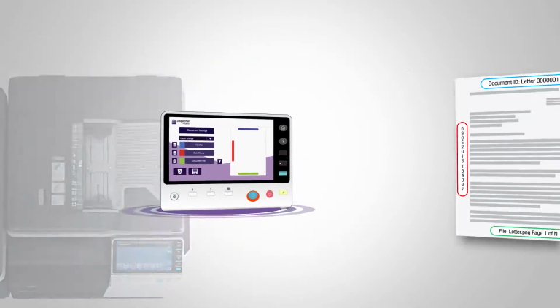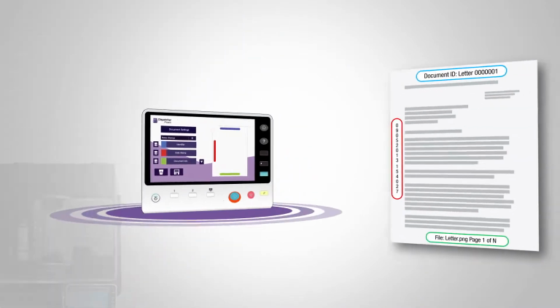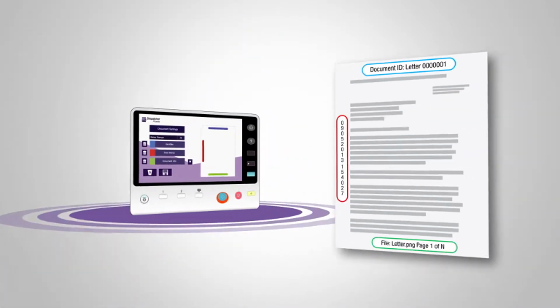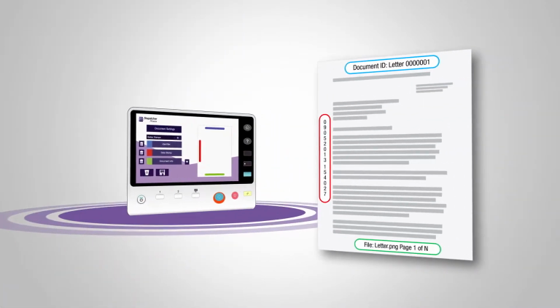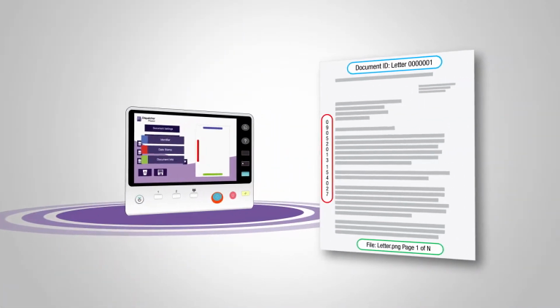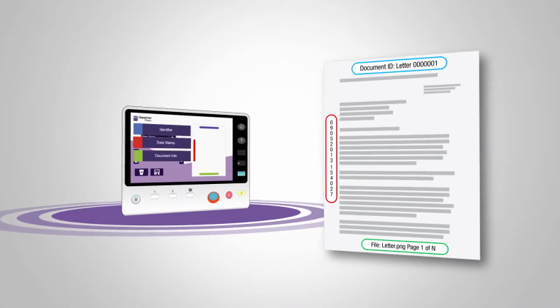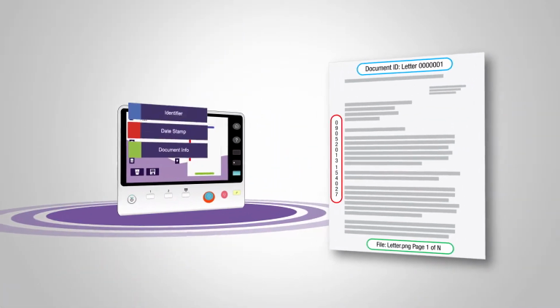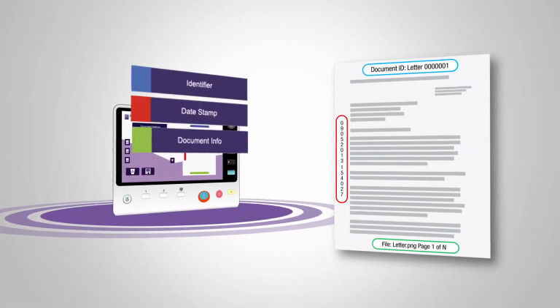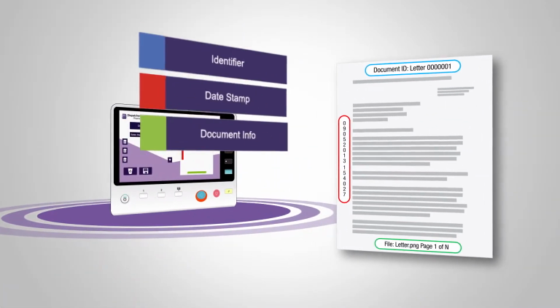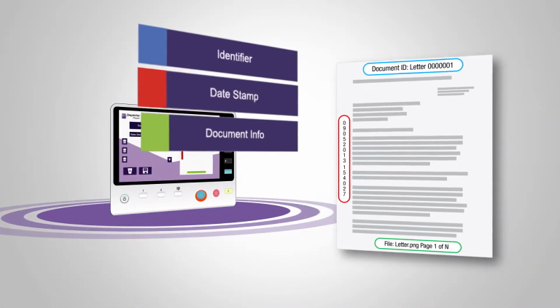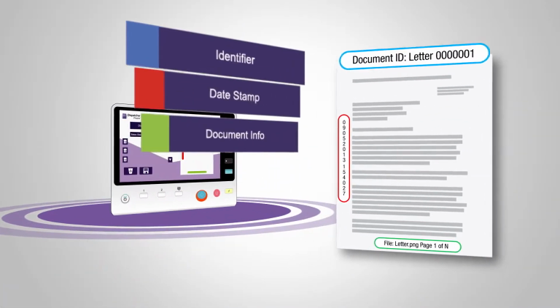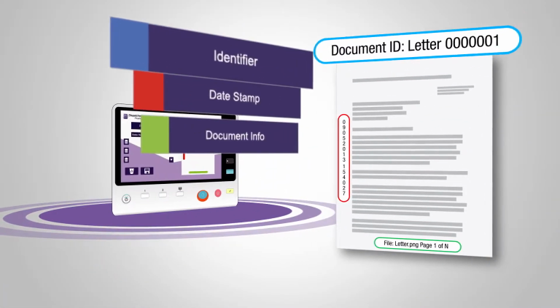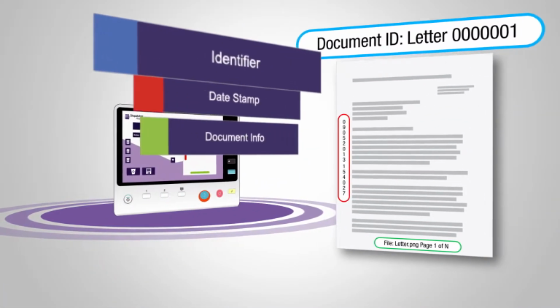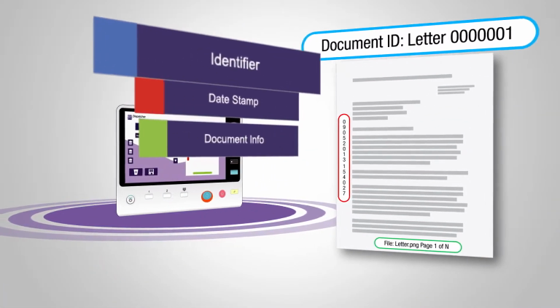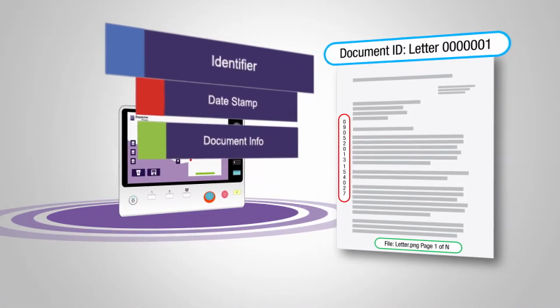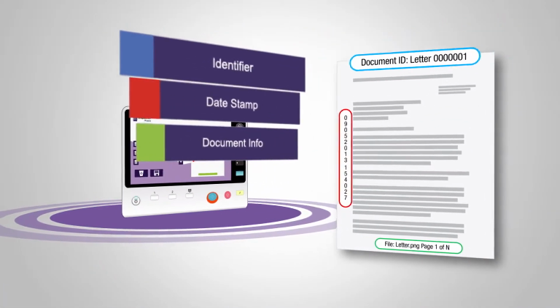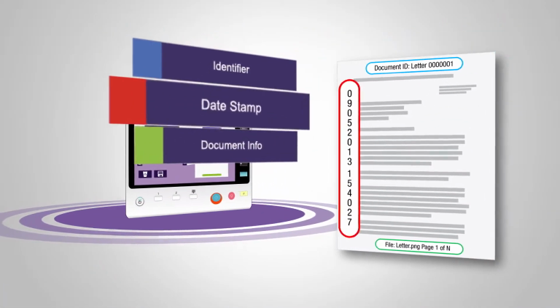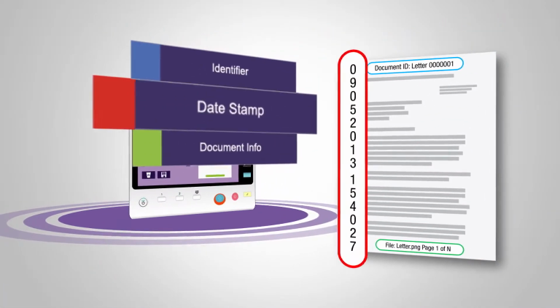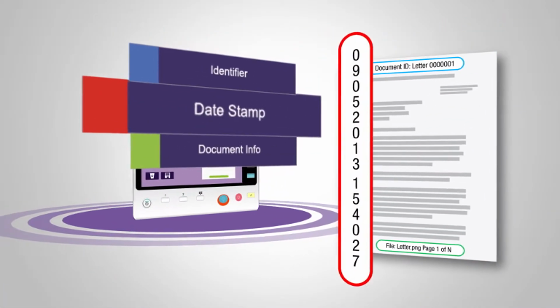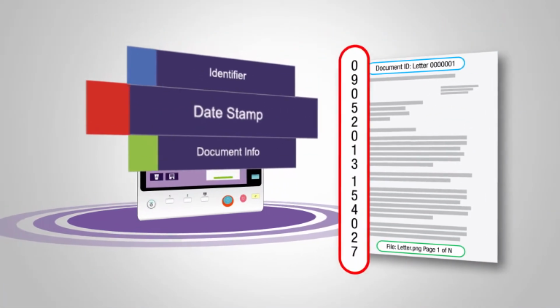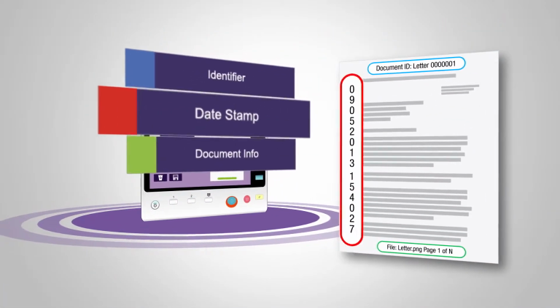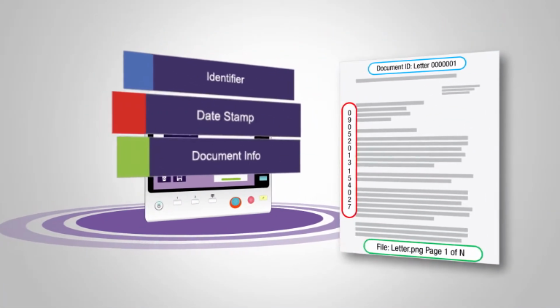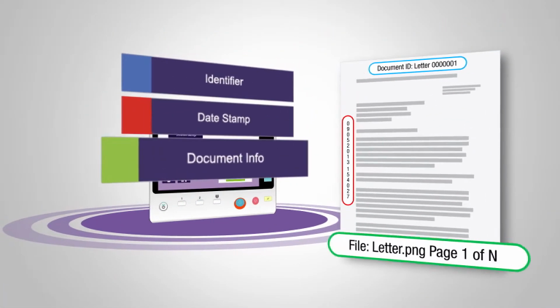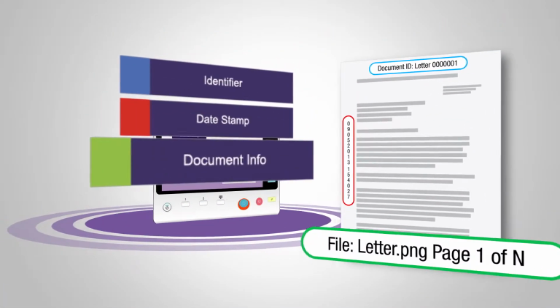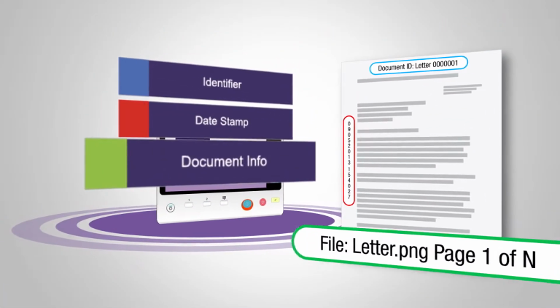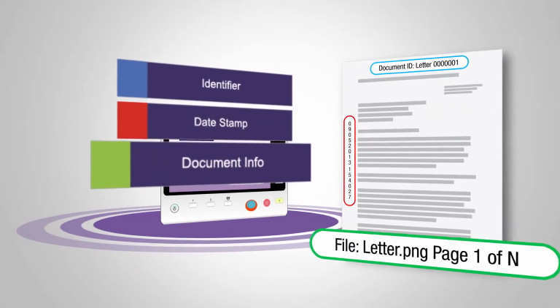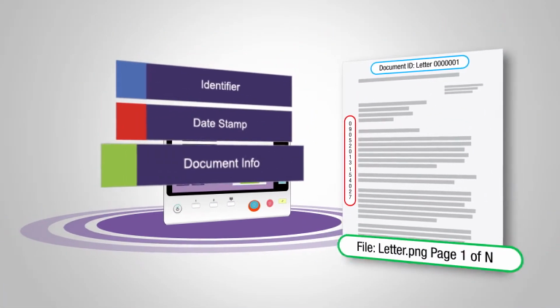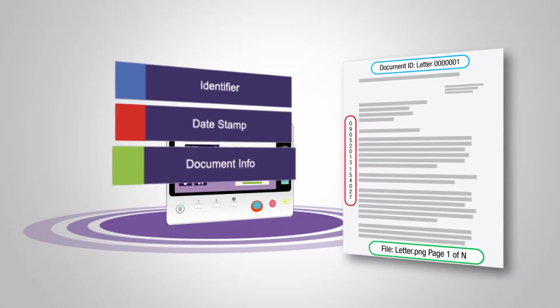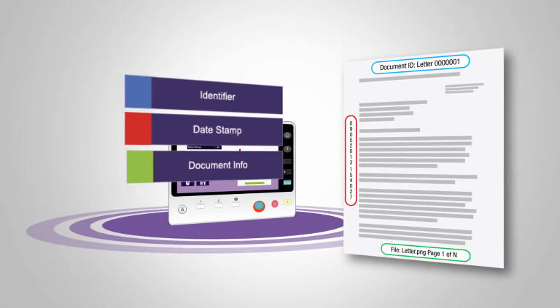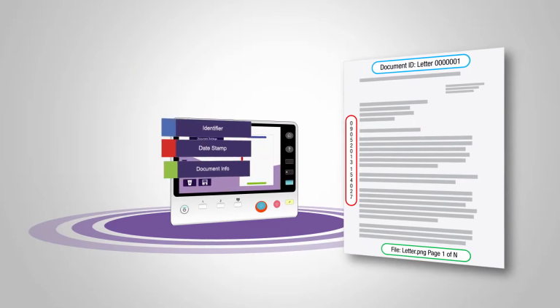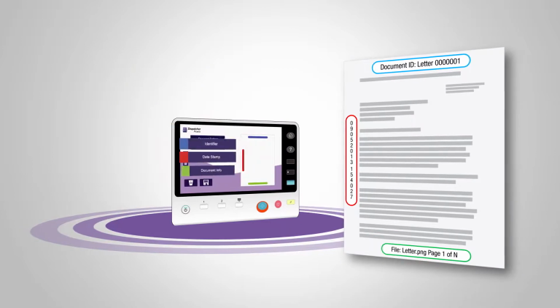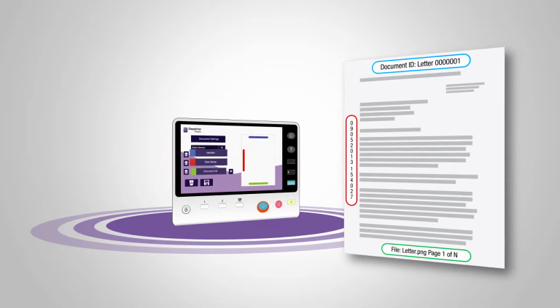Unique identifiers known as Bates stamps can be automatically applied anywhere on a page.